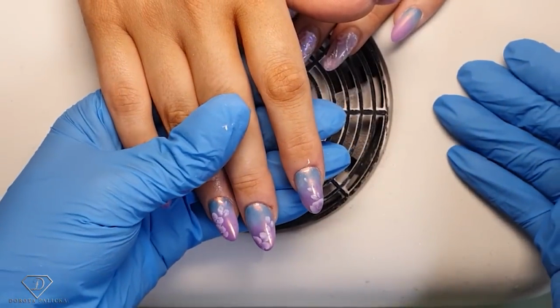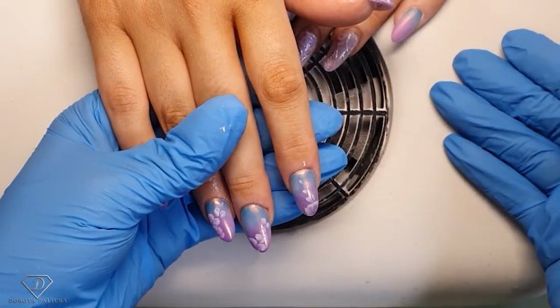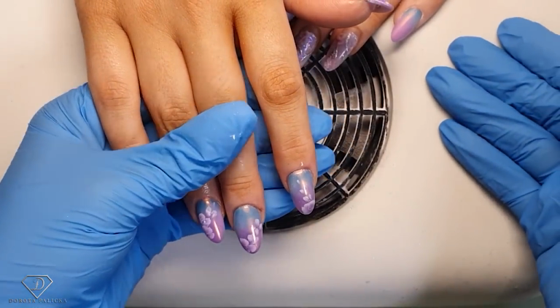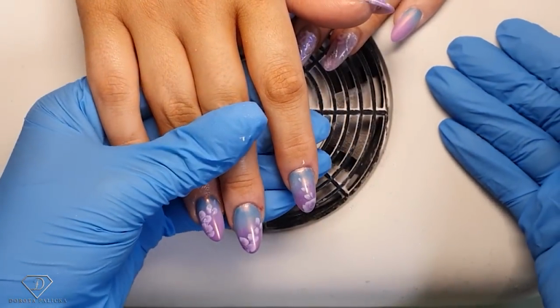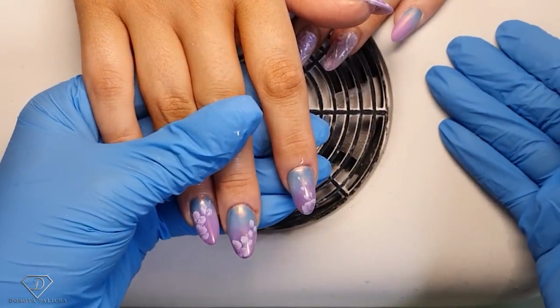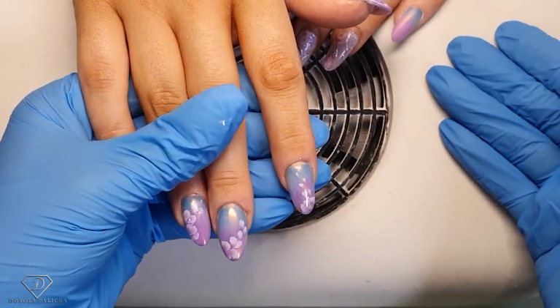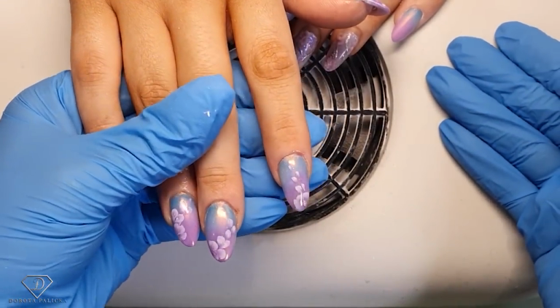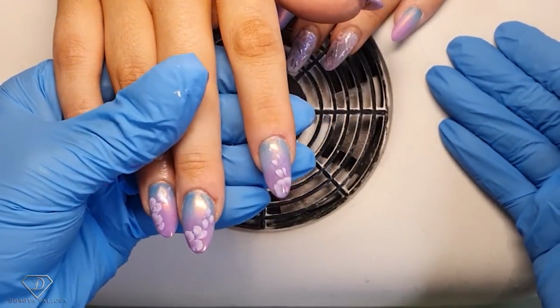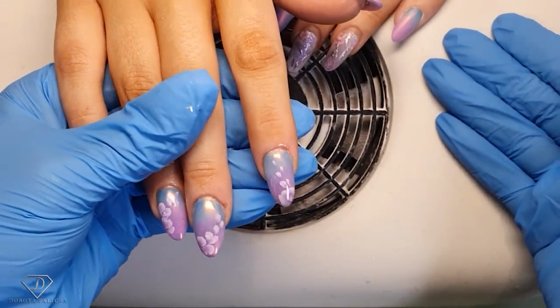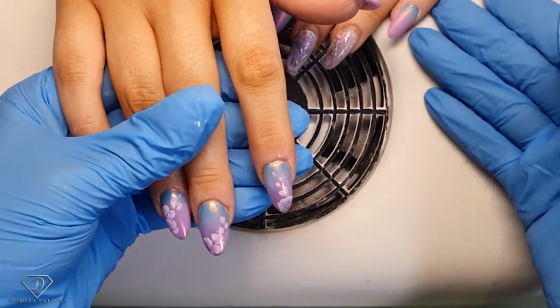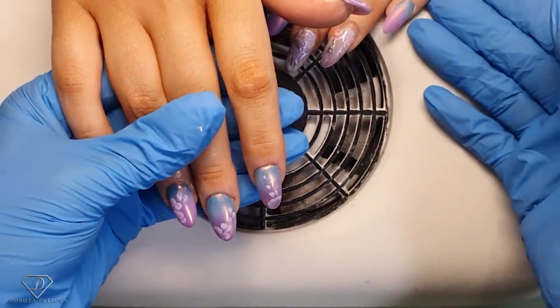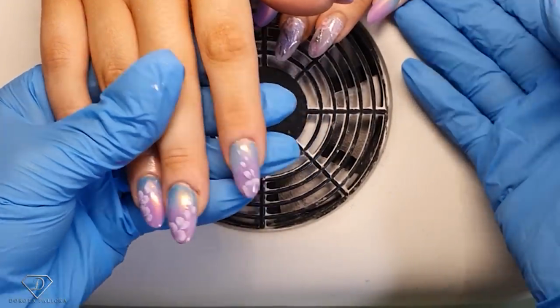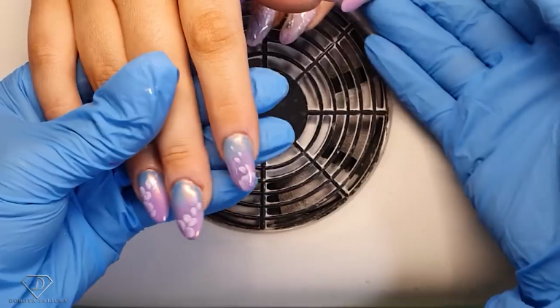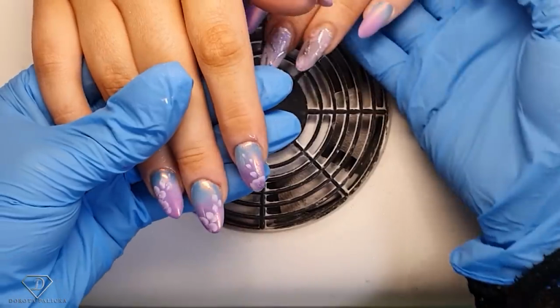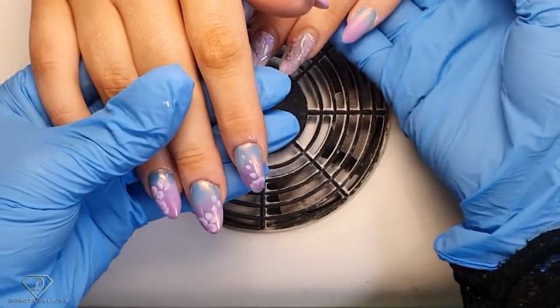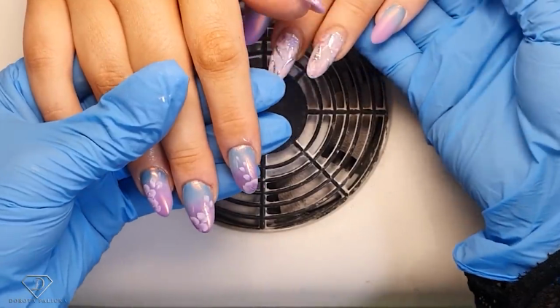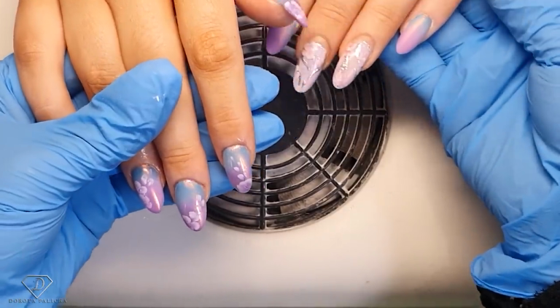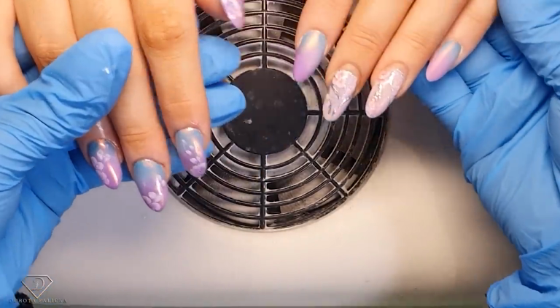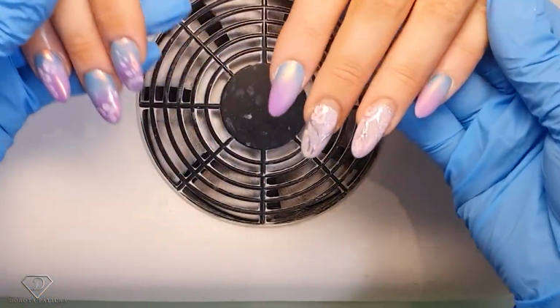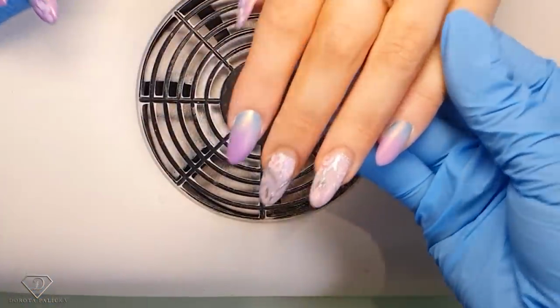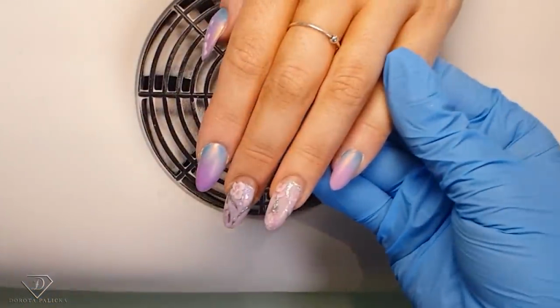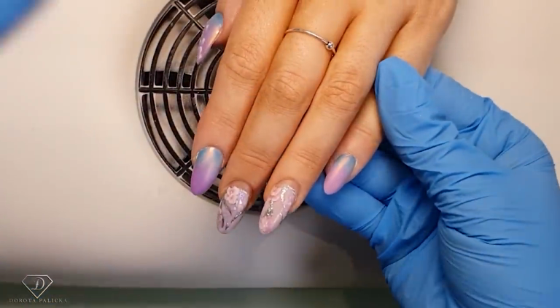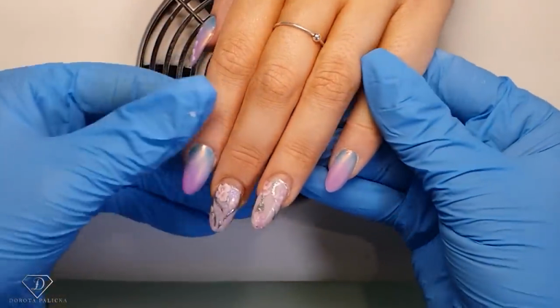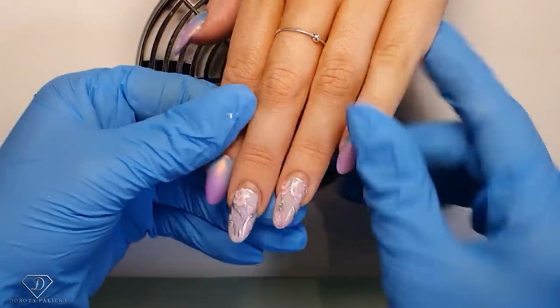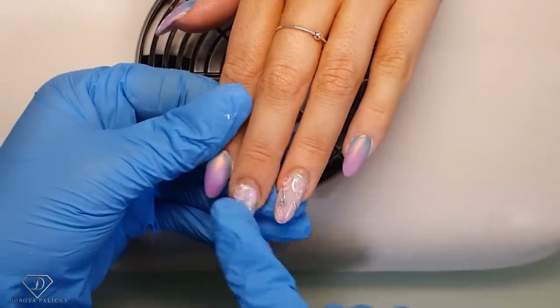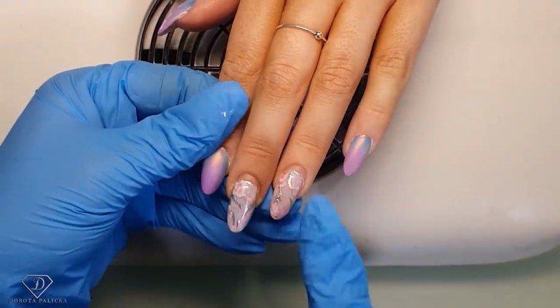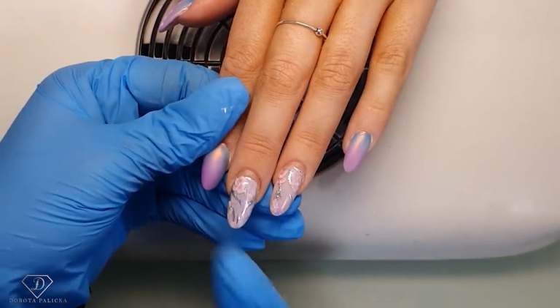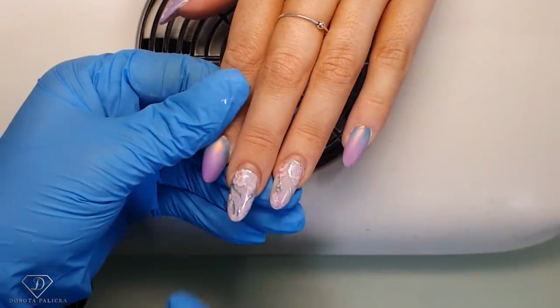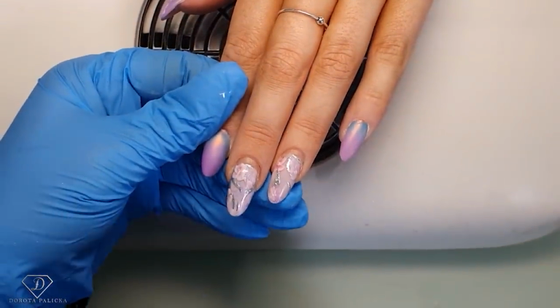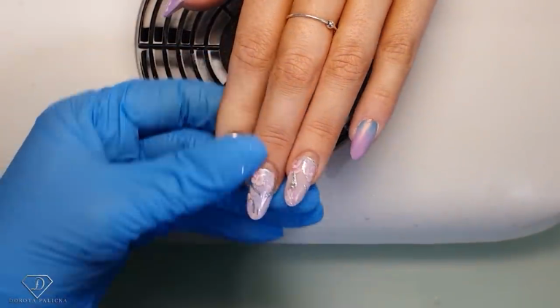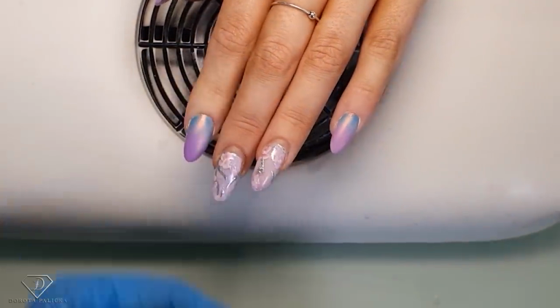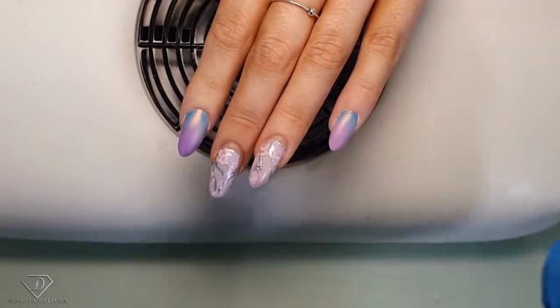I am a national nail artist and educator, and today we are going to do this pretty one stroke set. I already started and you can see it — we have done this set before.